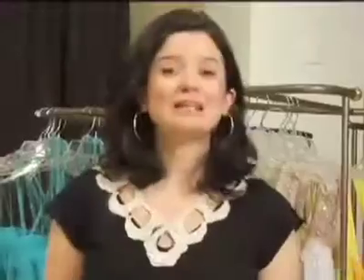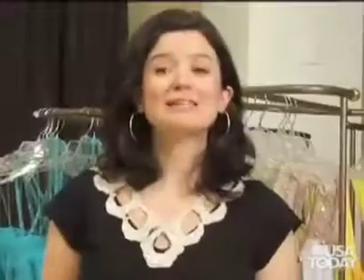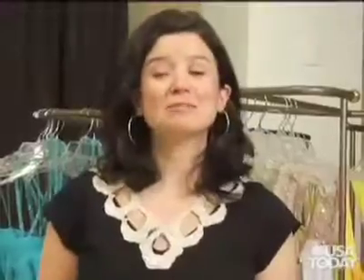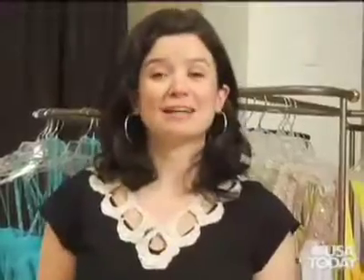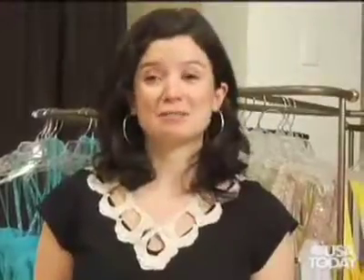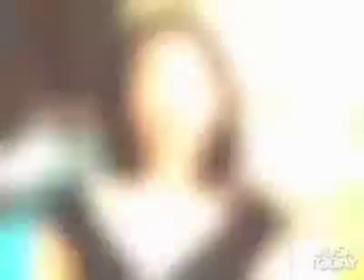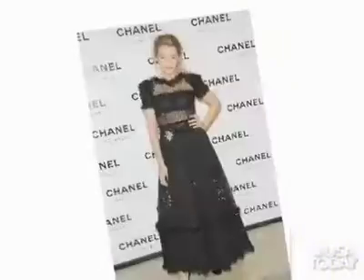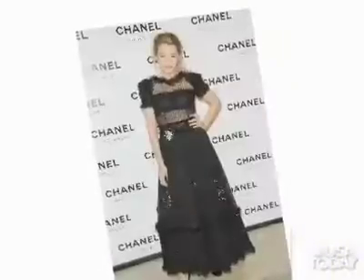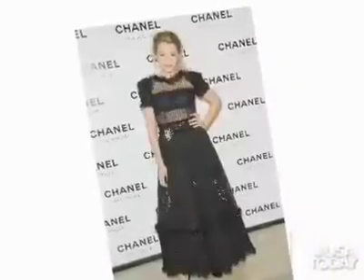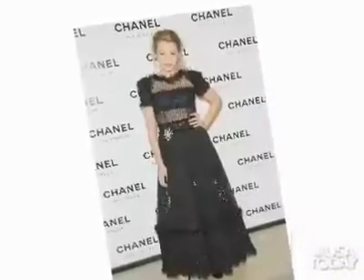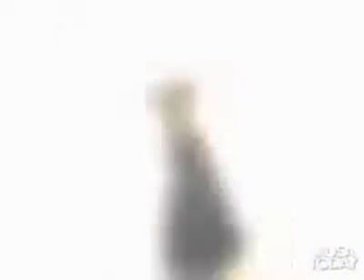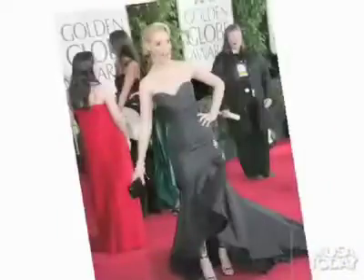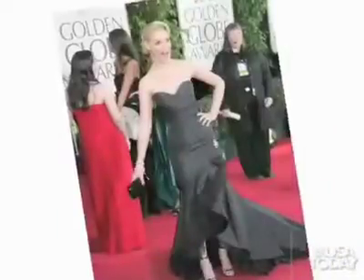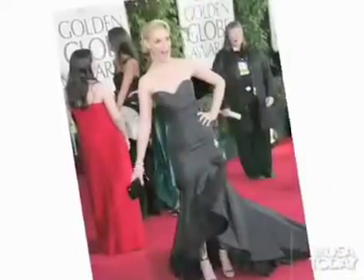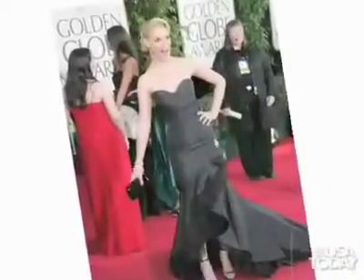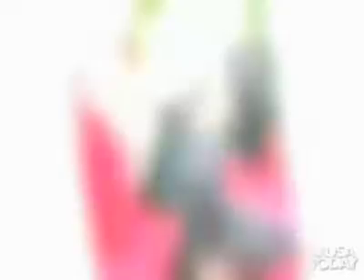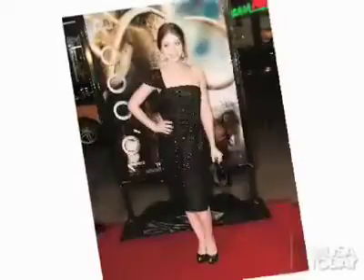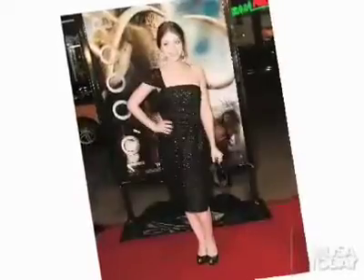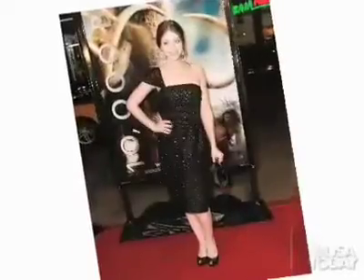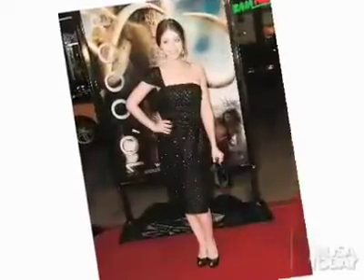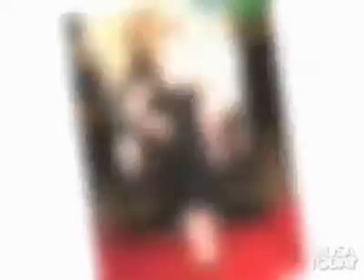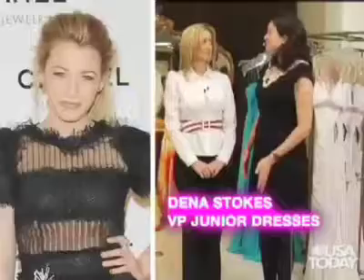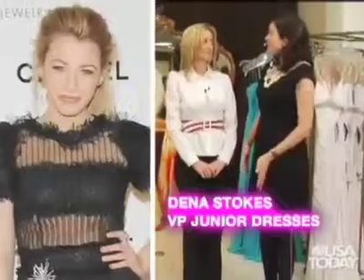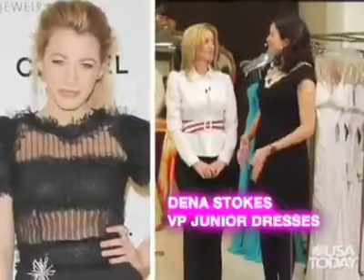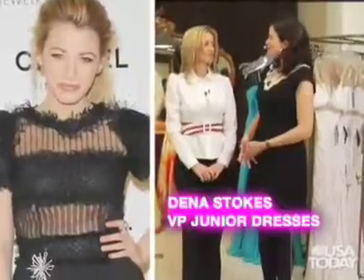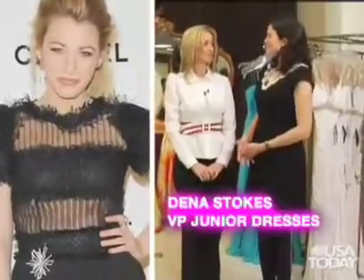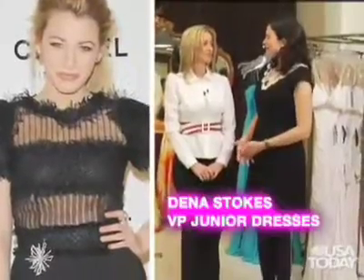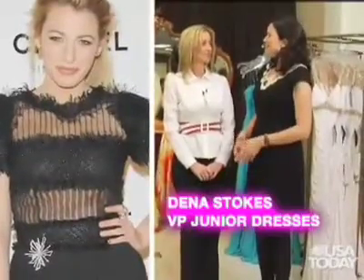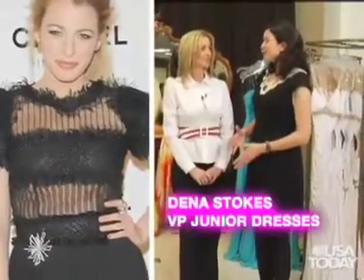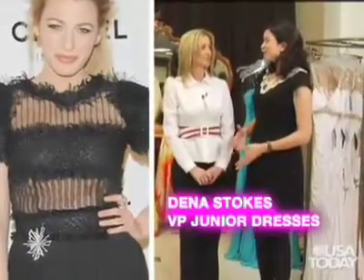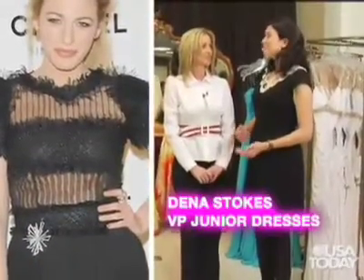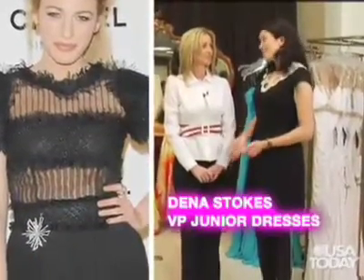Classic black is a prom staple and stars have been all over it on the red carpet. Dina, how do you keep black young and fun?